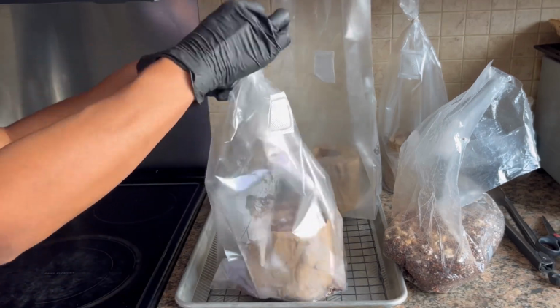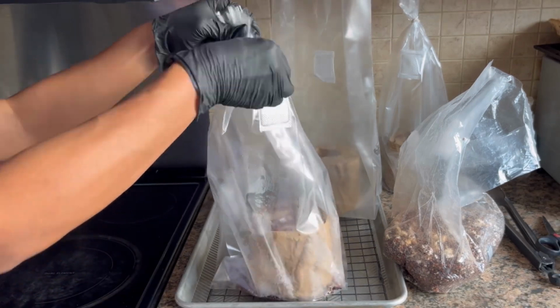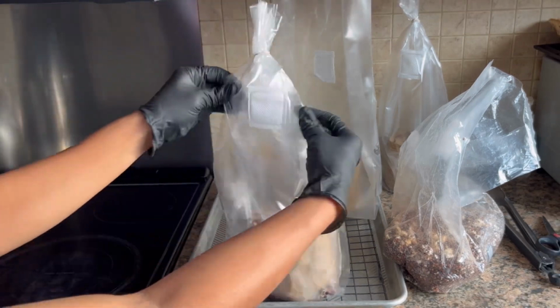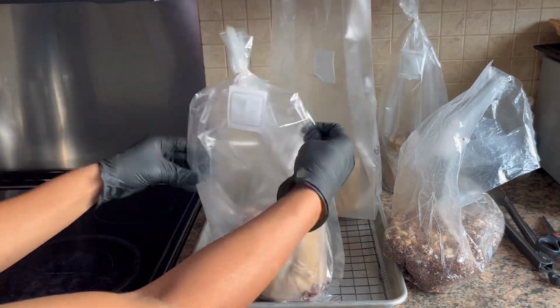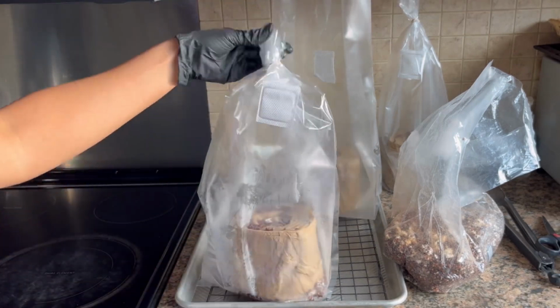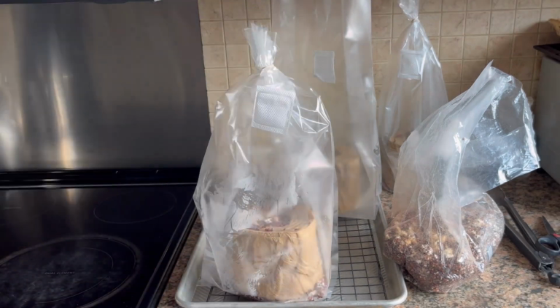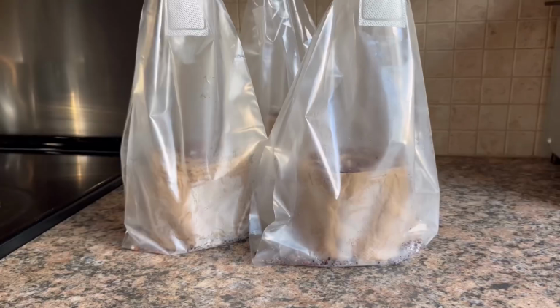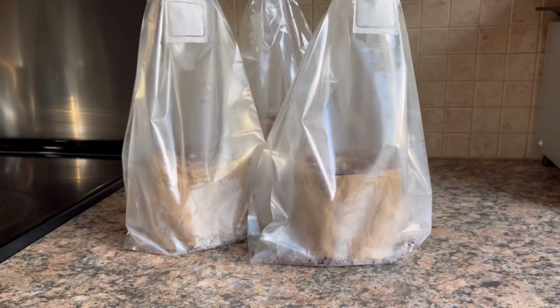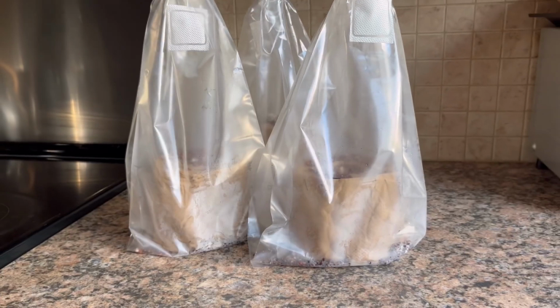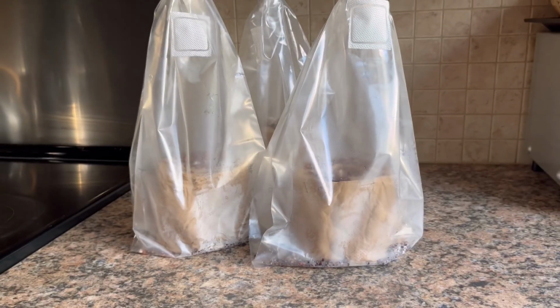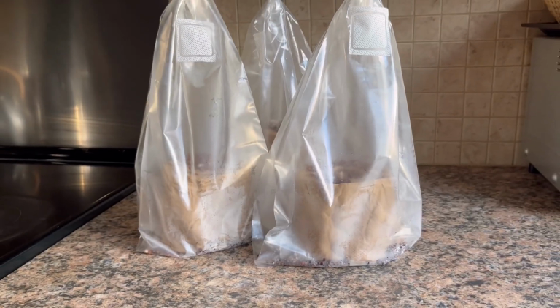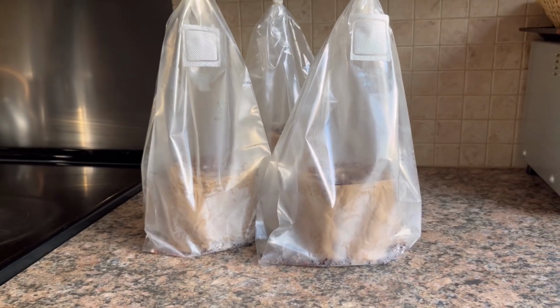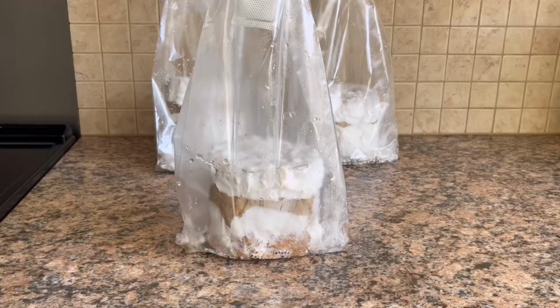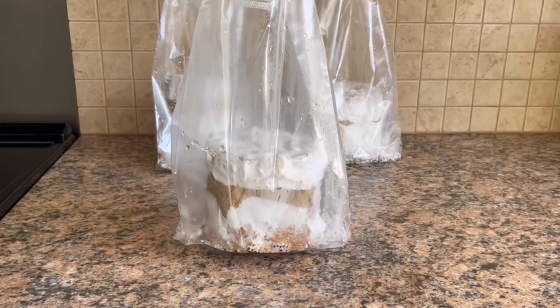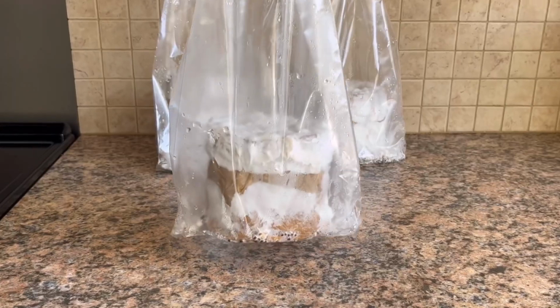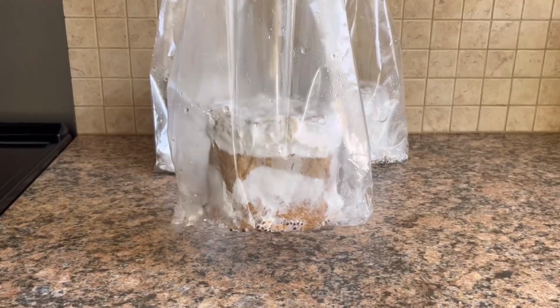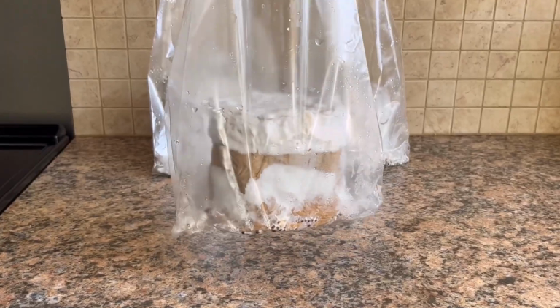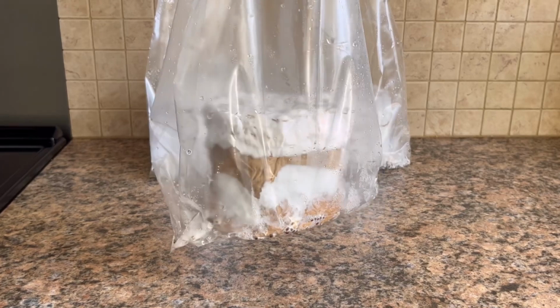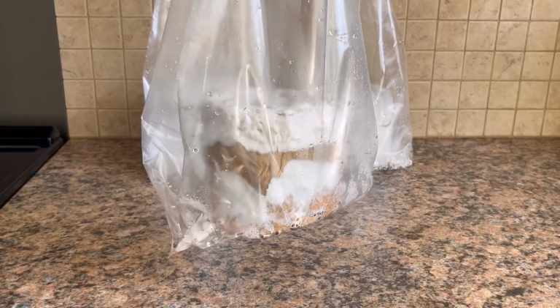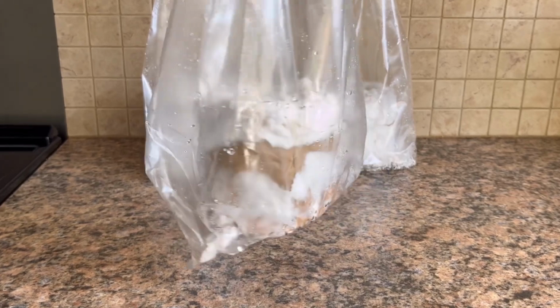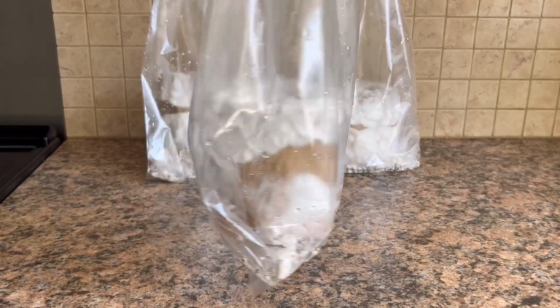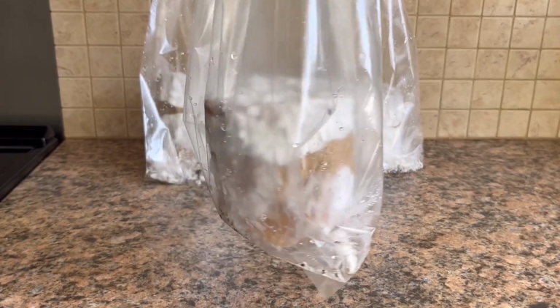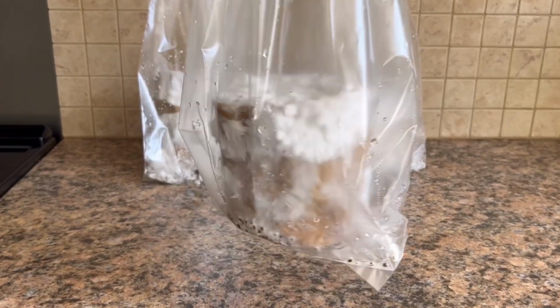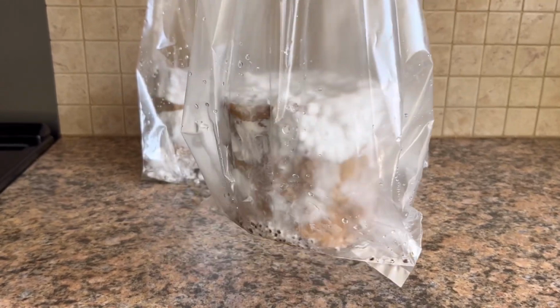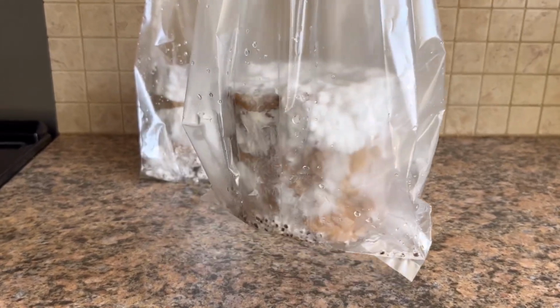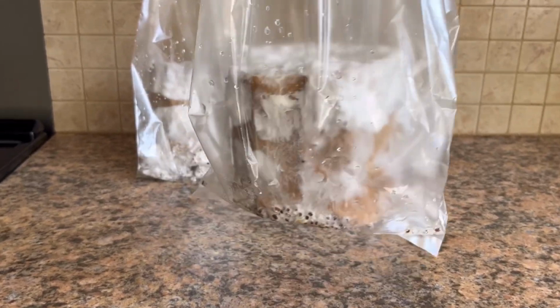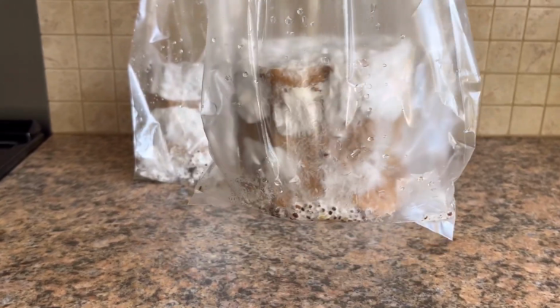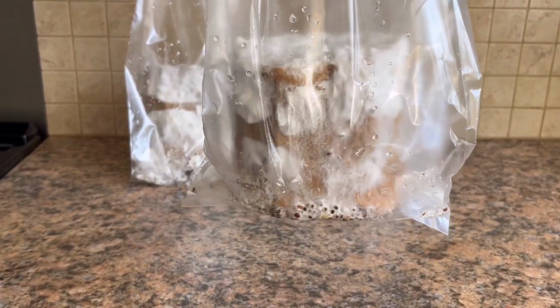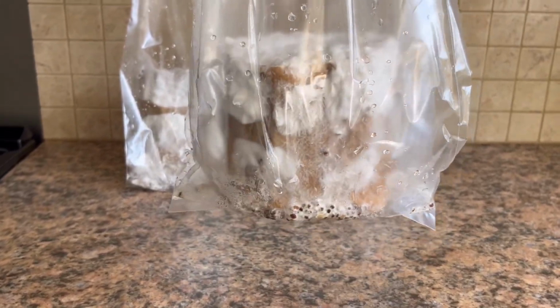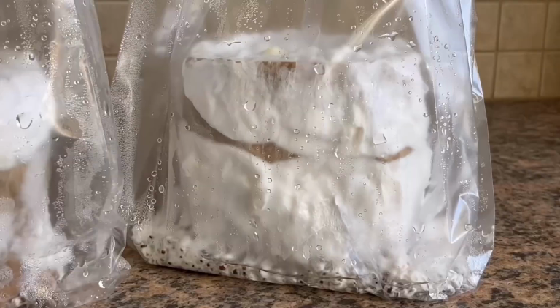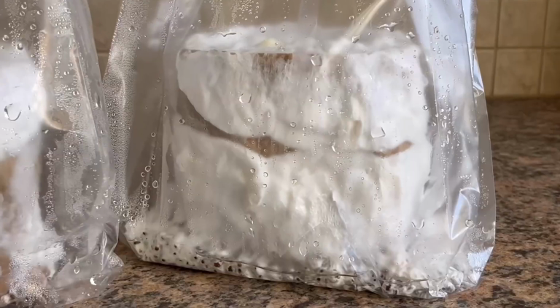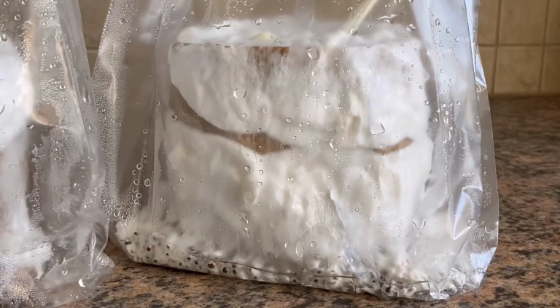The sealed bags were placed in an area at 70 degrees Fahrenheit. The incubation period took about four and a half weeks.